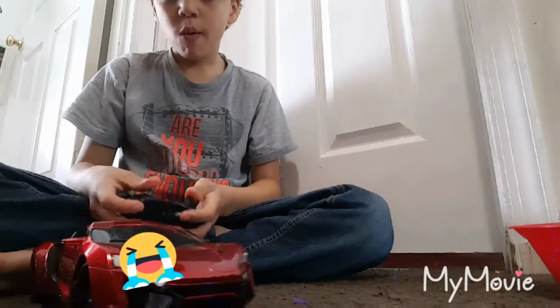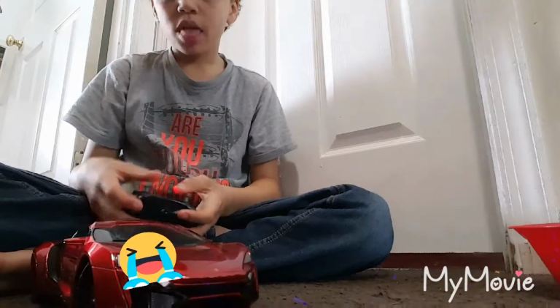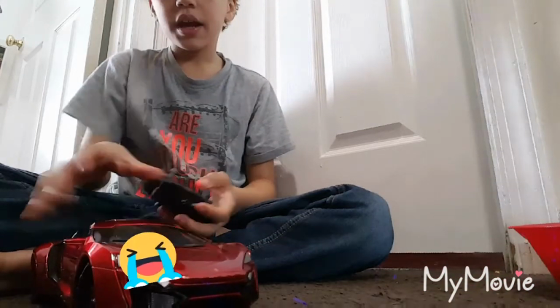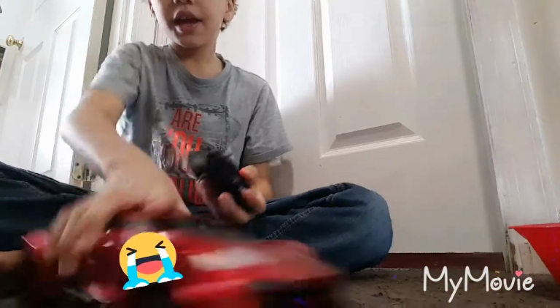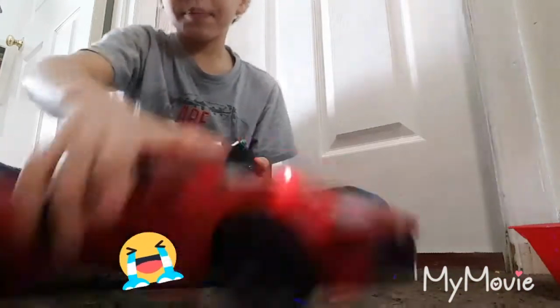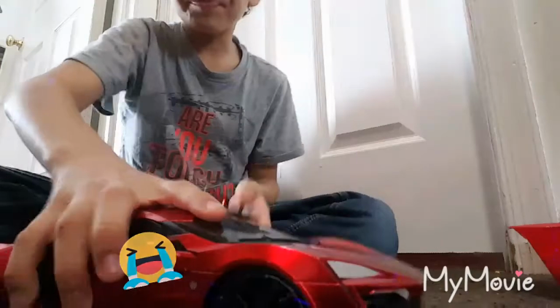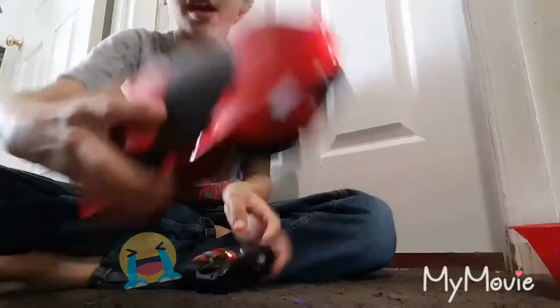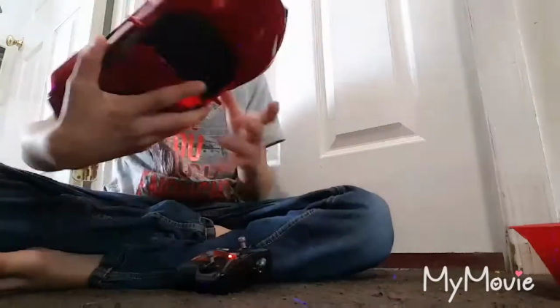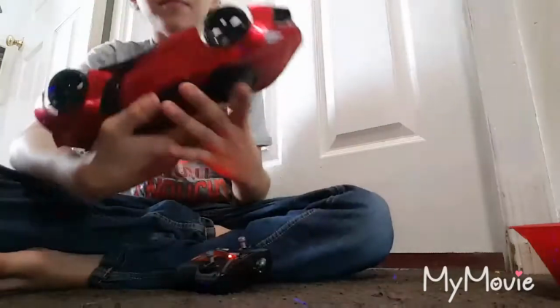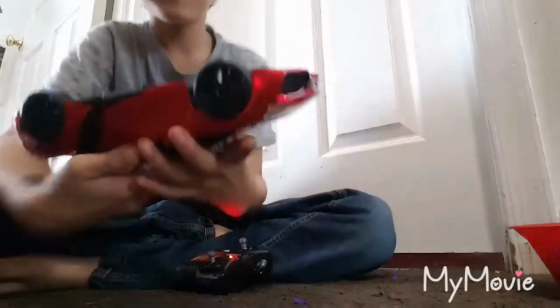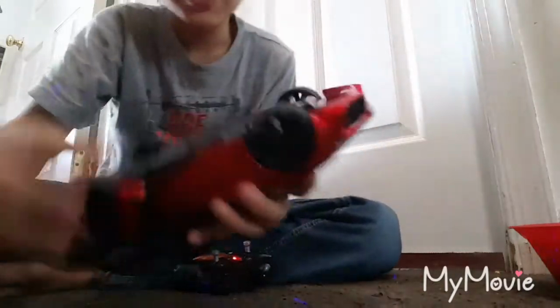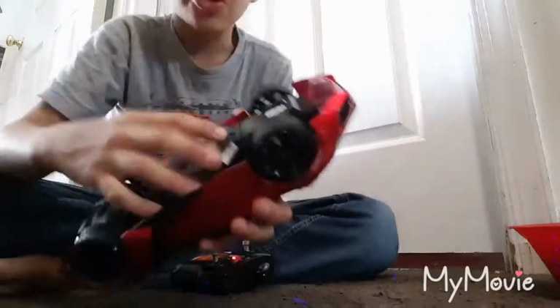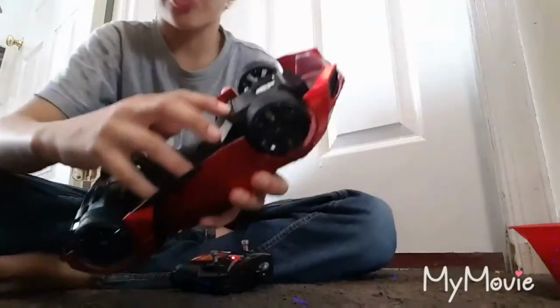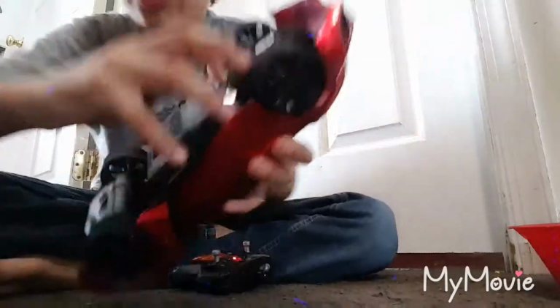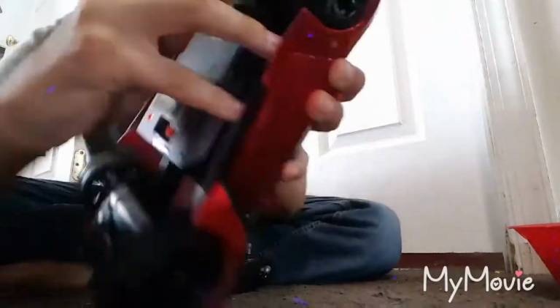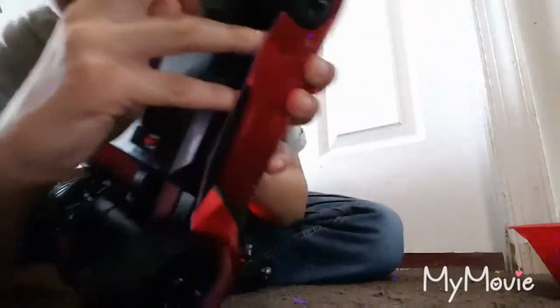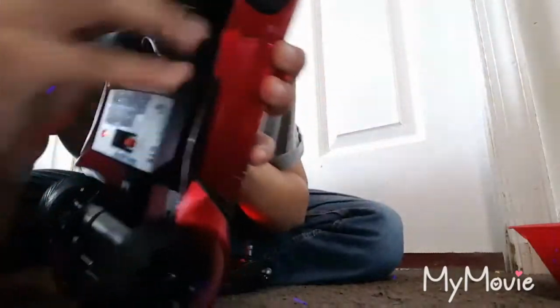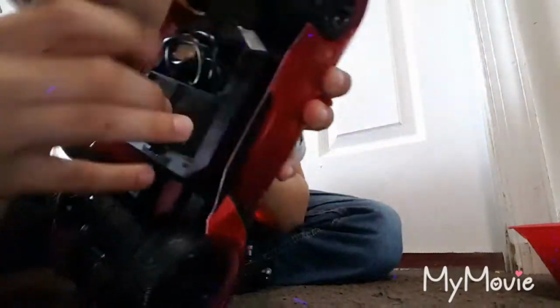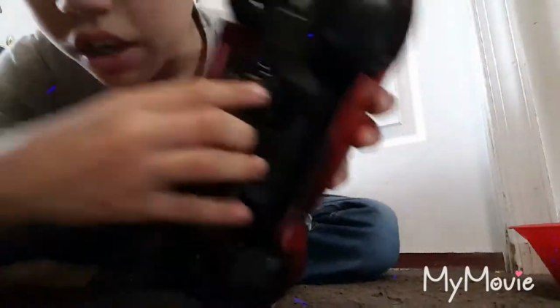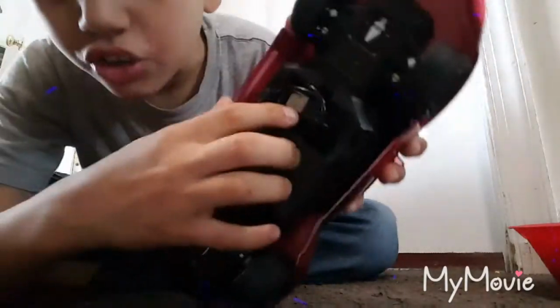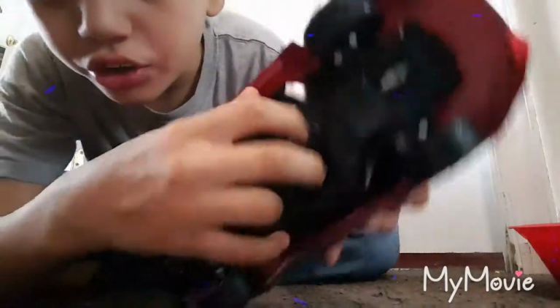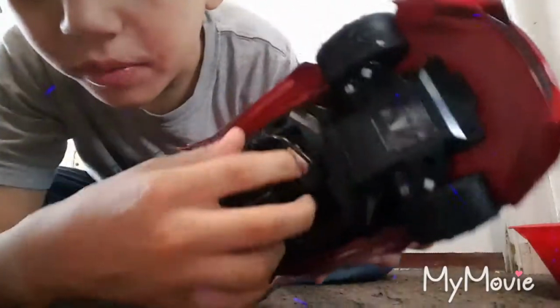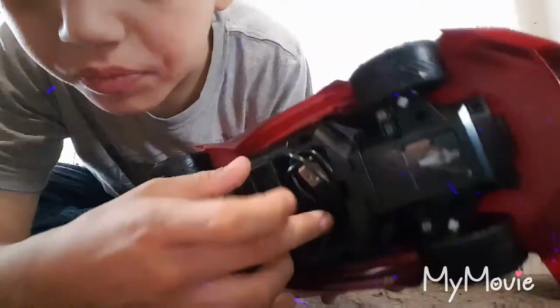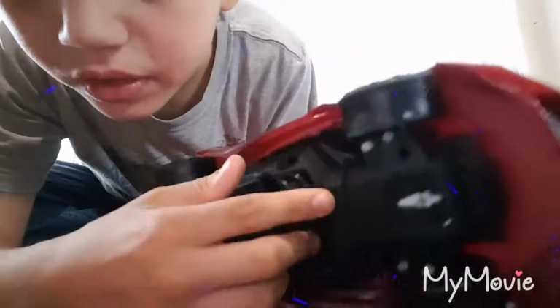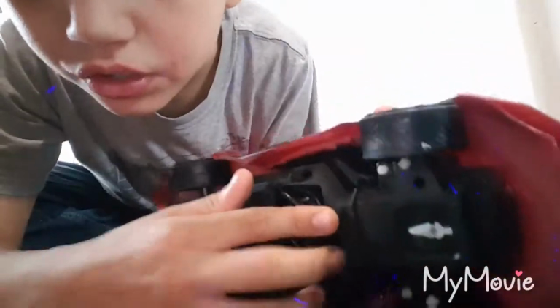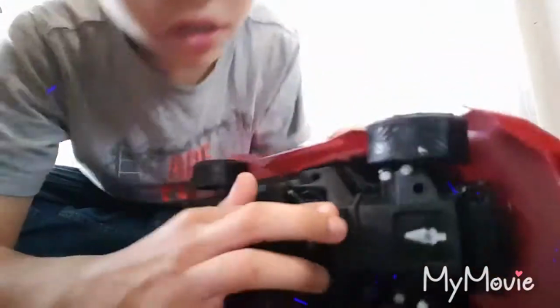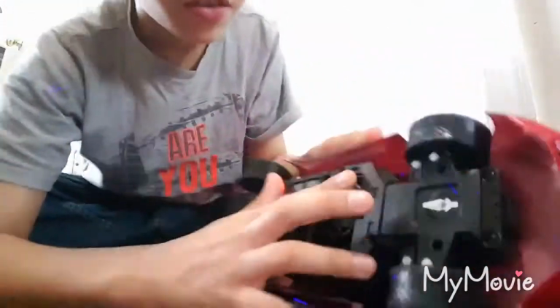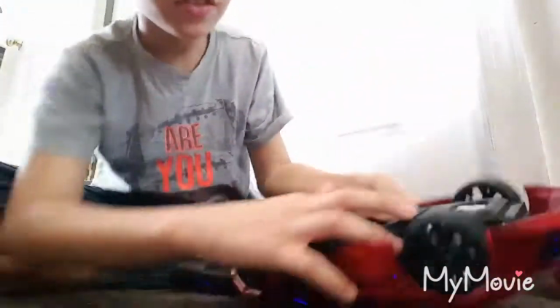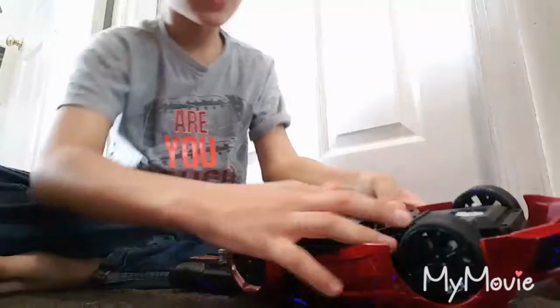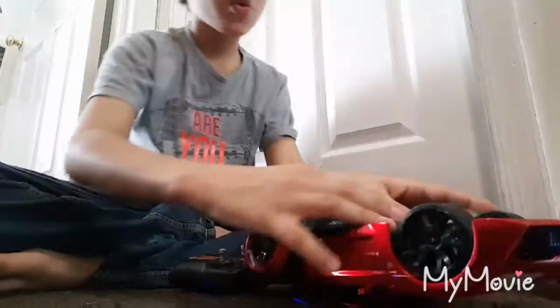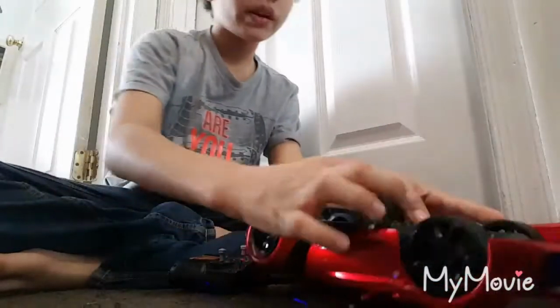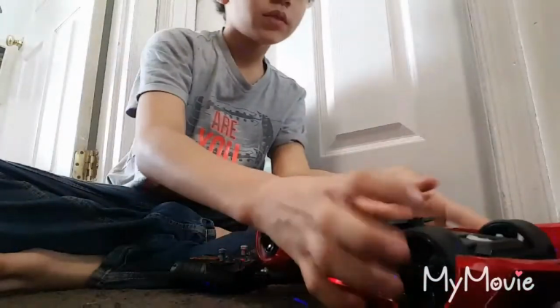And then it's a charger. You've got to charge it. This is the cord.